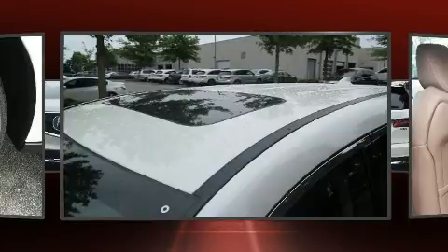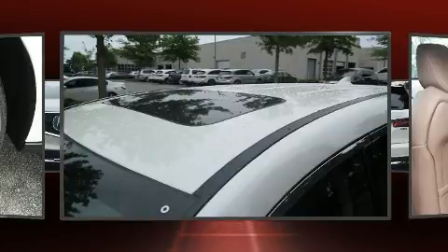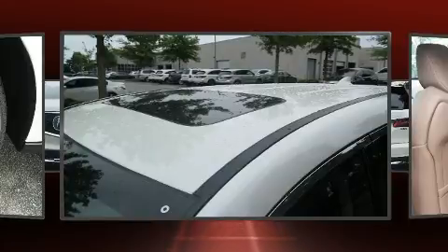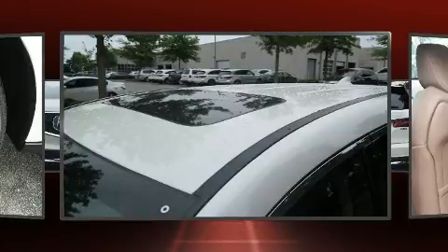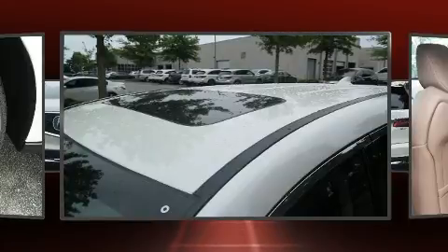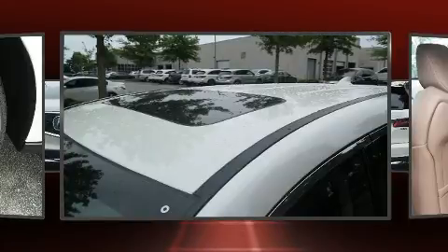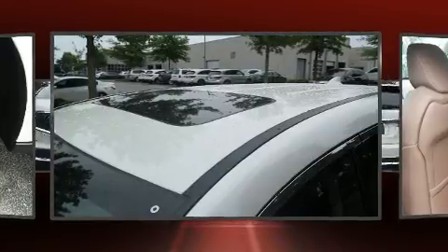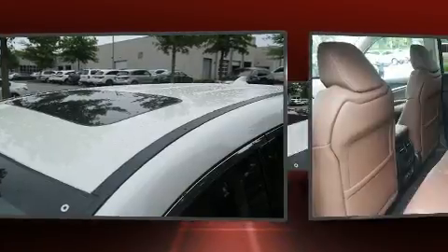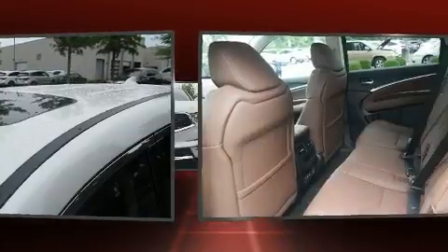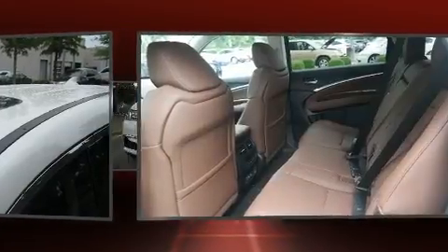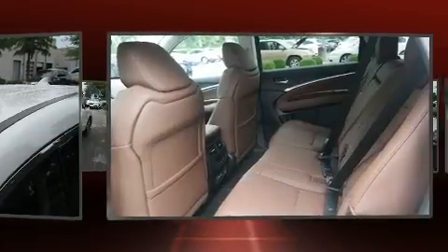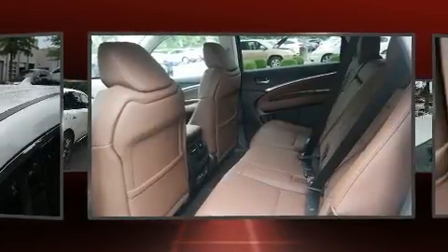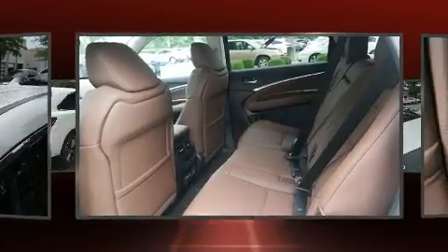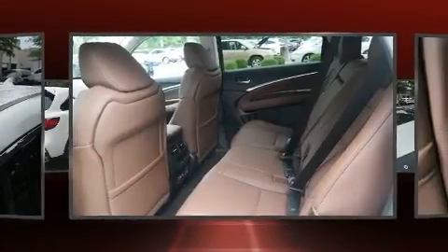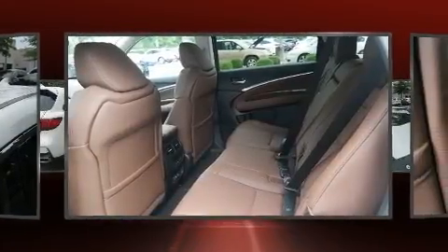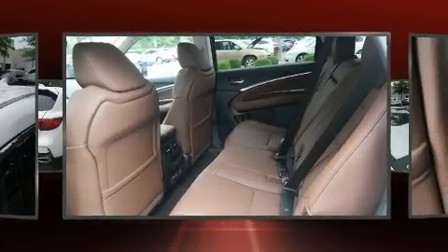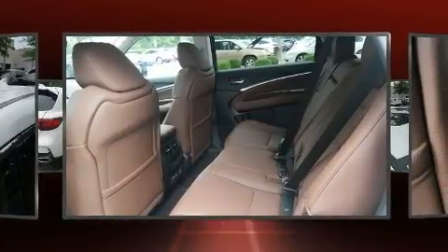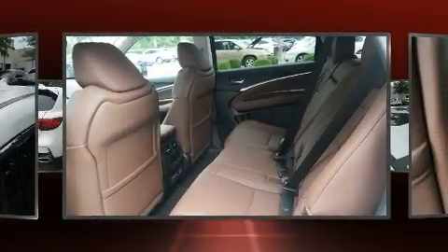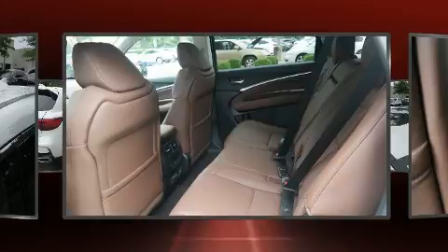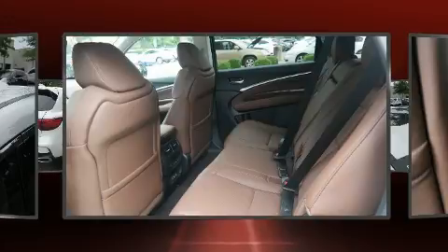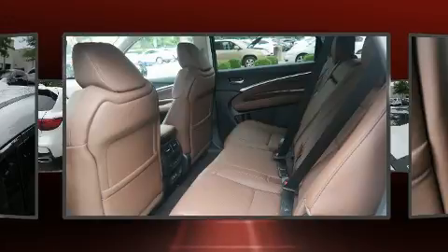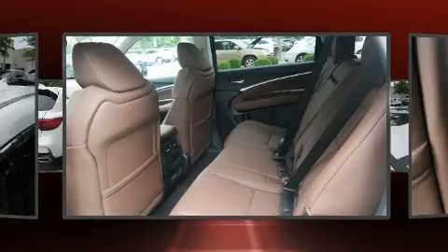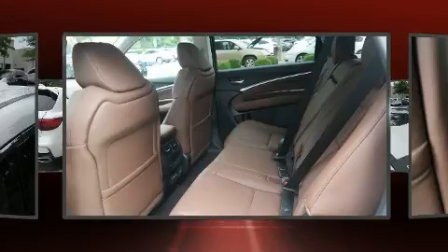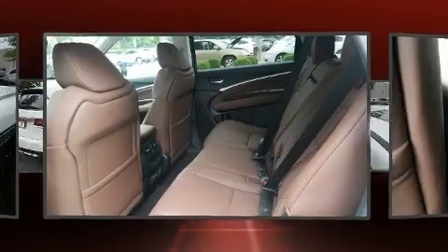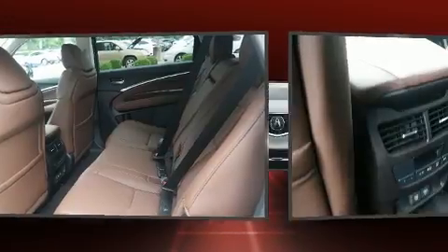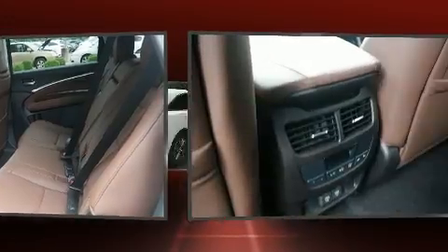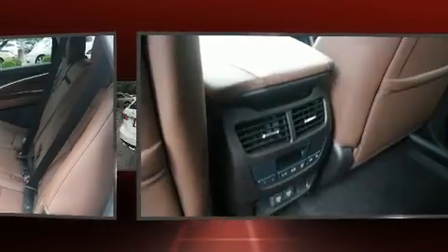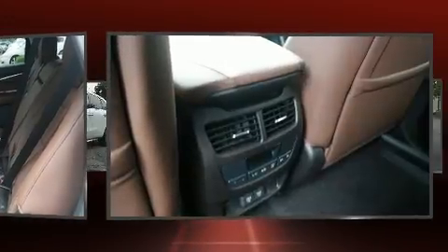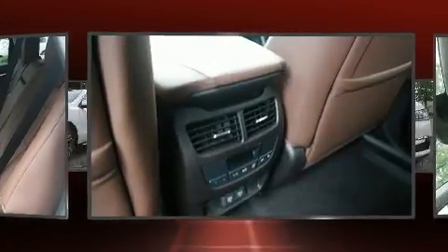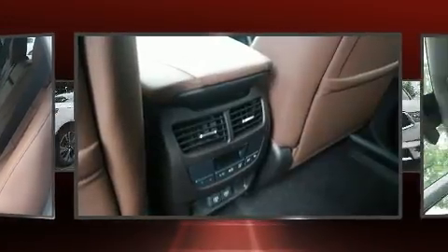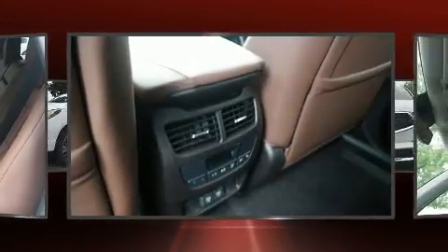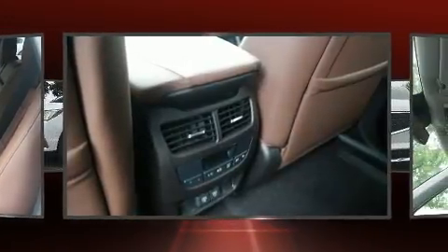Premium sound drives ten speakers, providing you and your passengers a sensational audio experience.